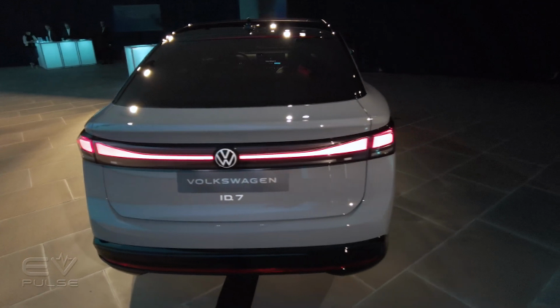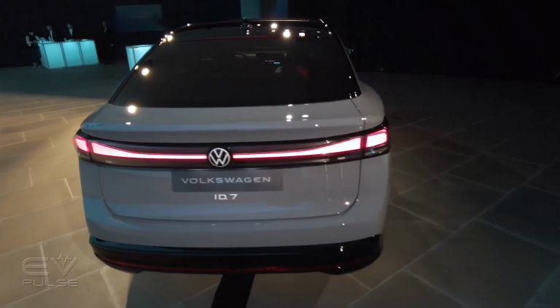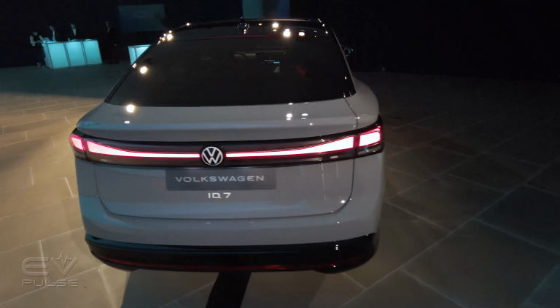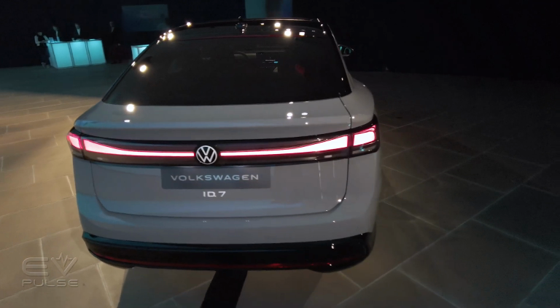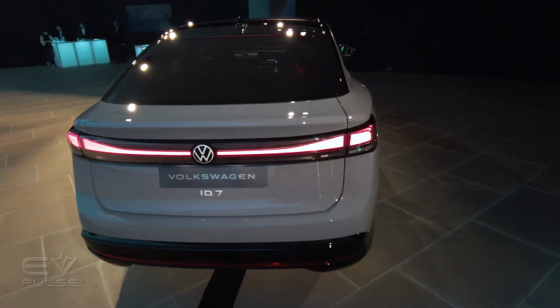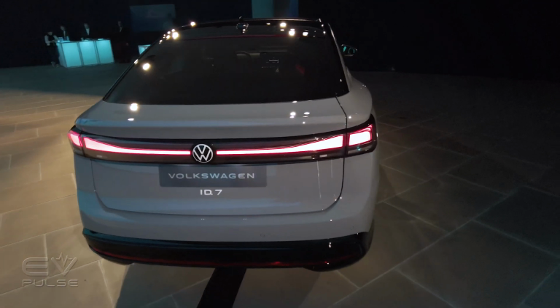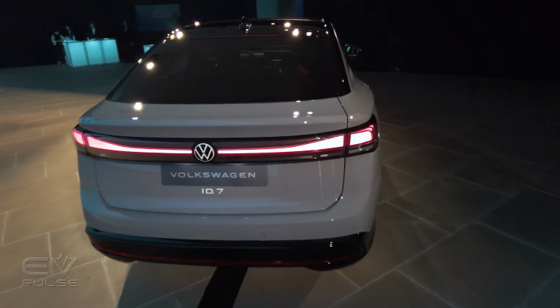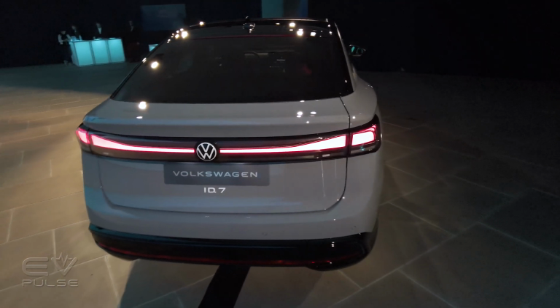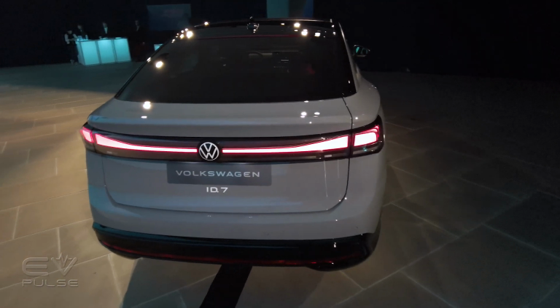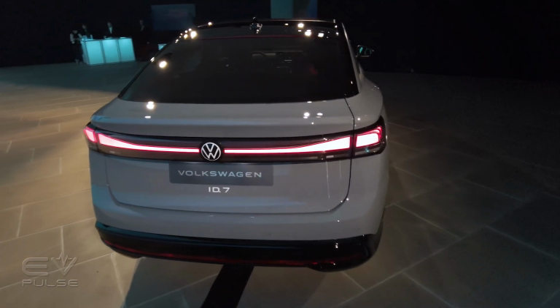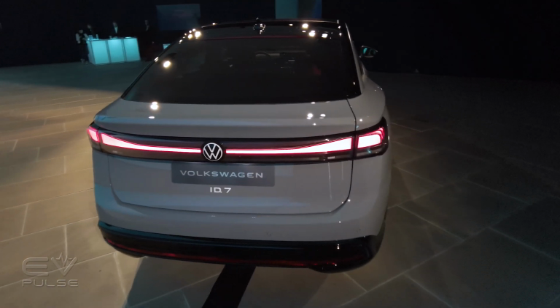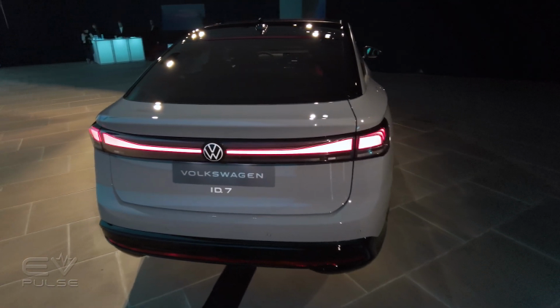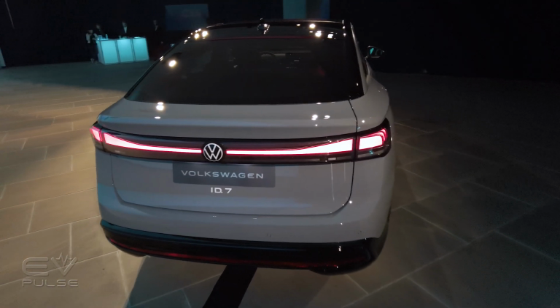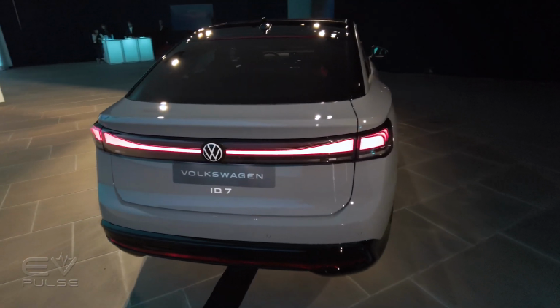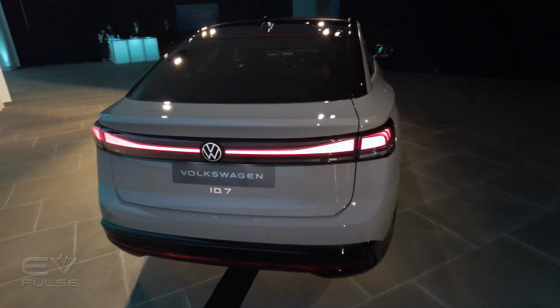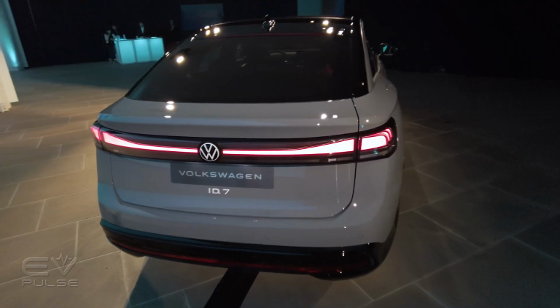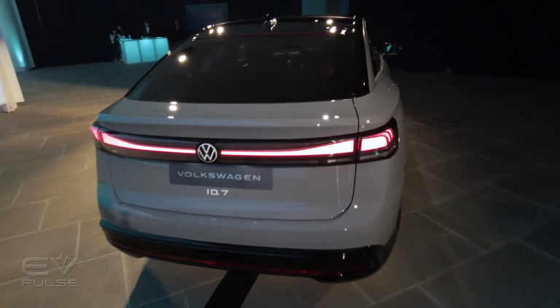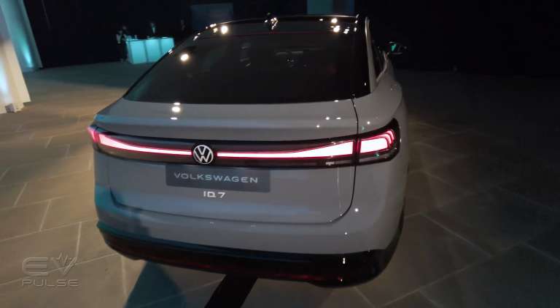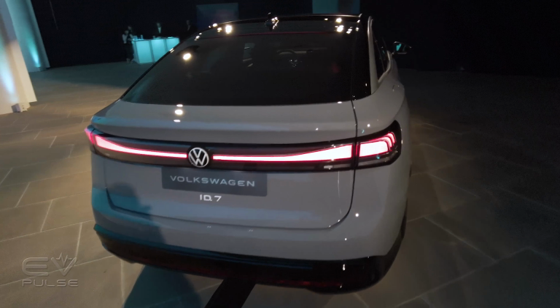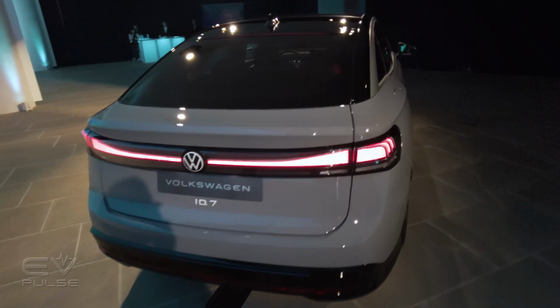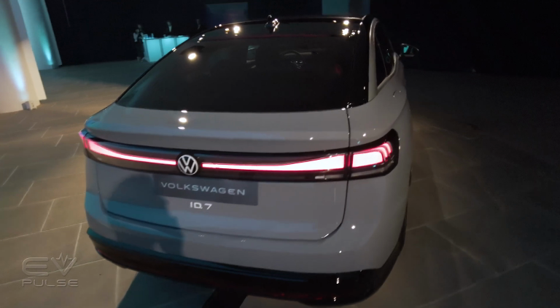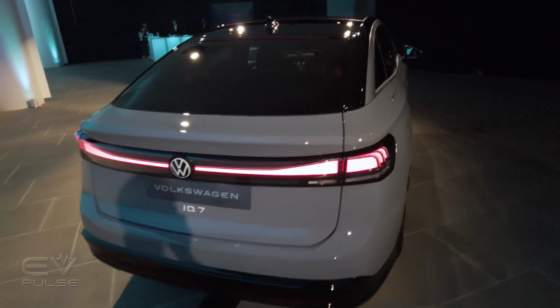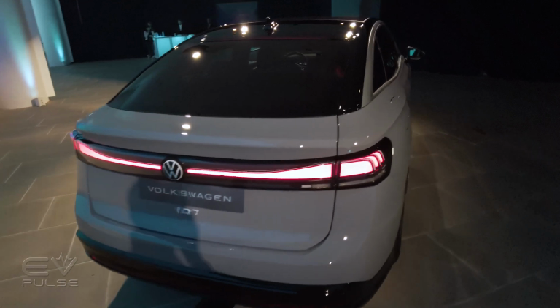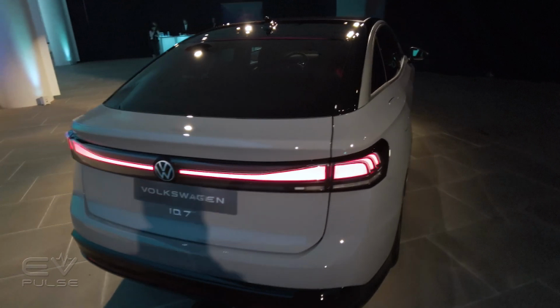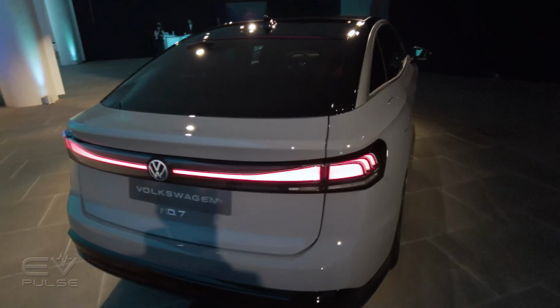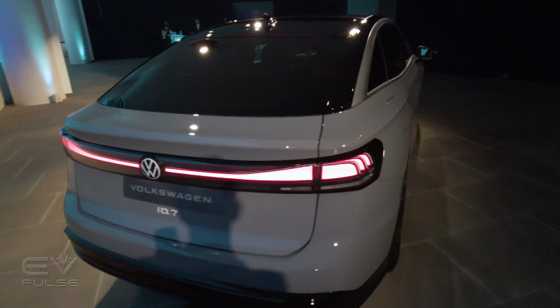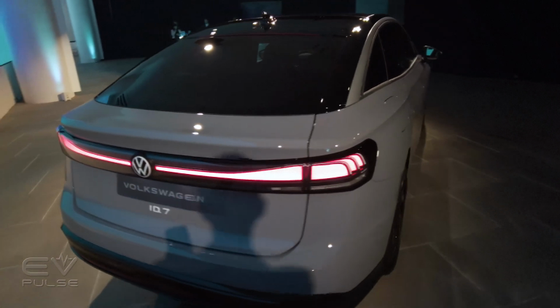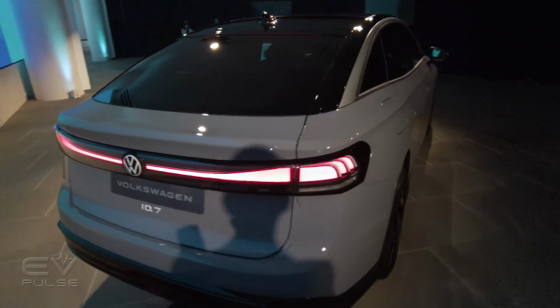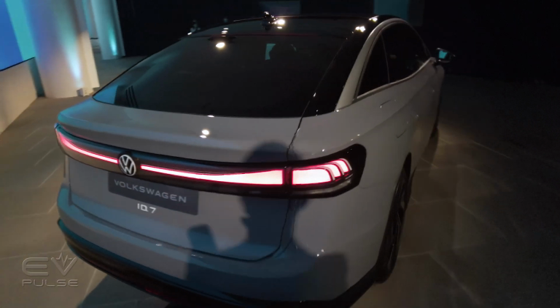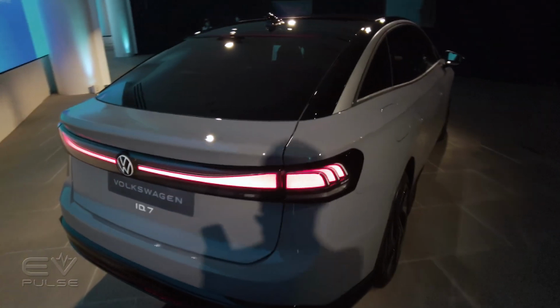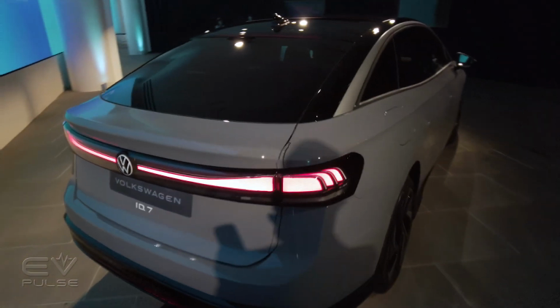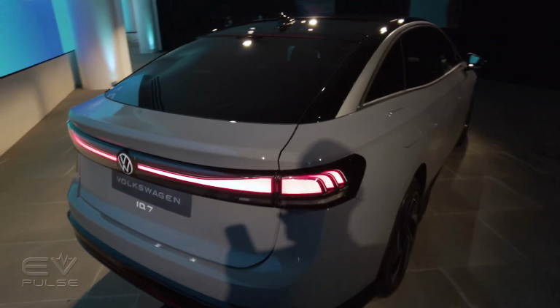I will say this: the back end does look a bit too tall and narrow, and really, this is the car's only unflattering angle.